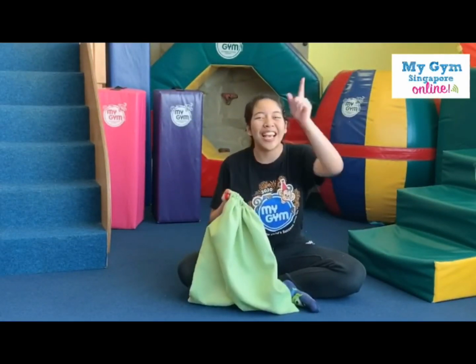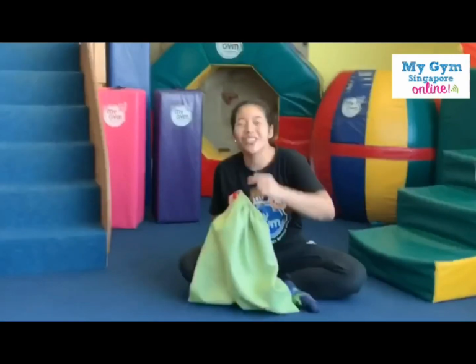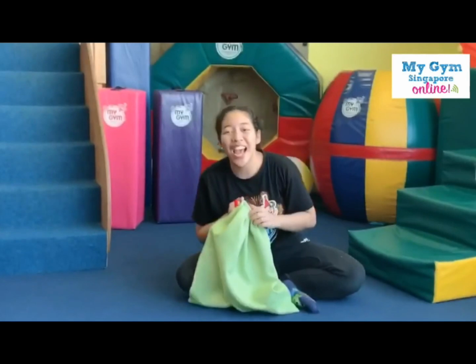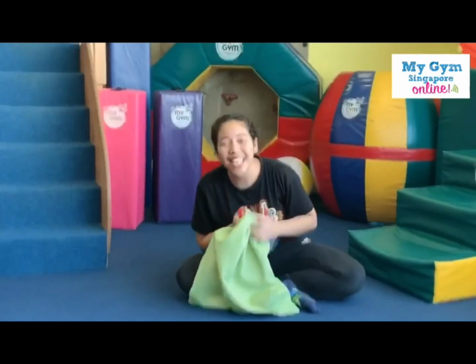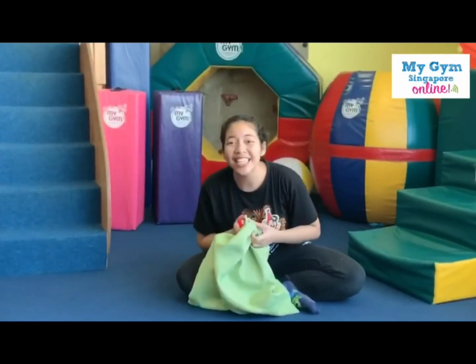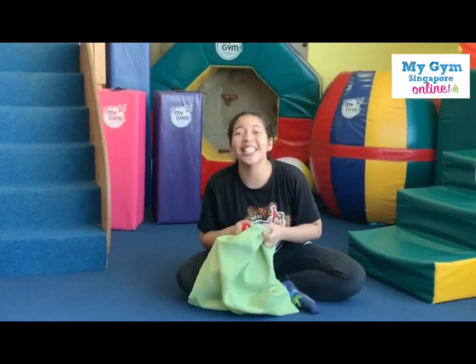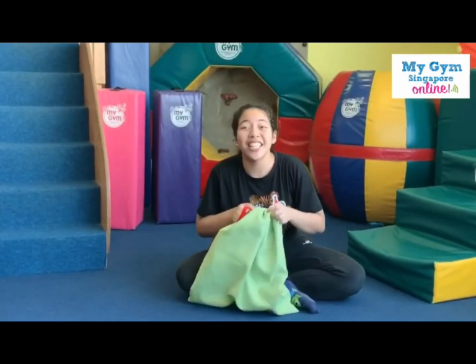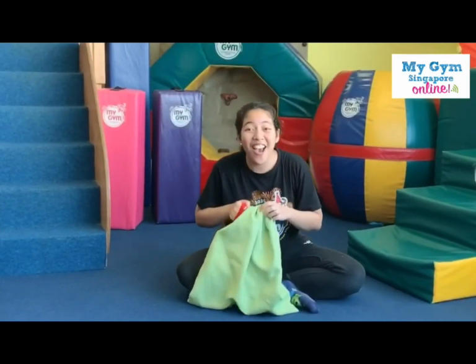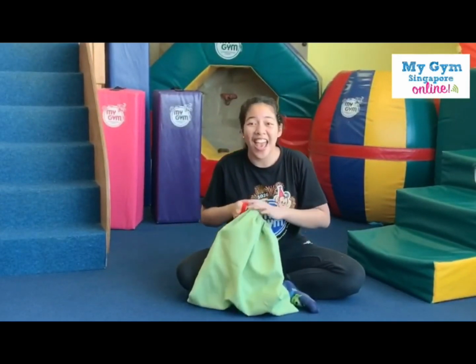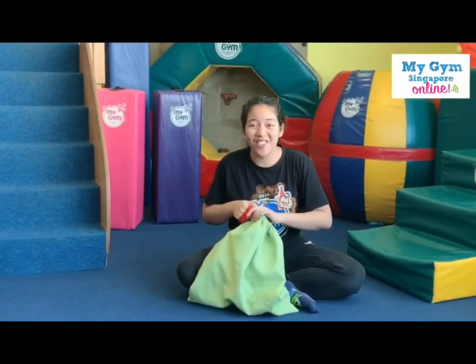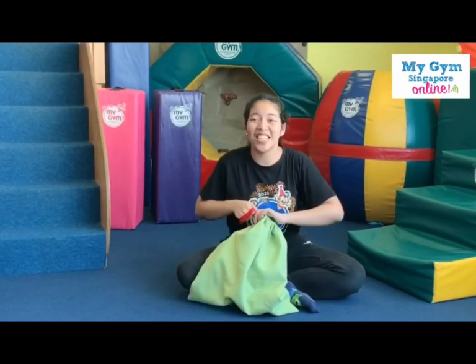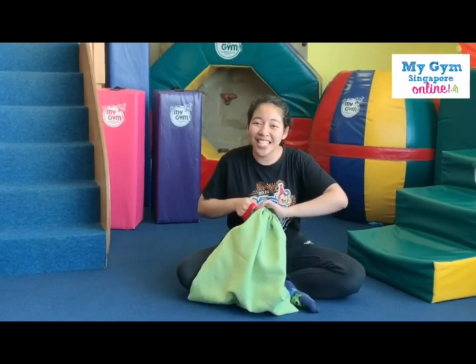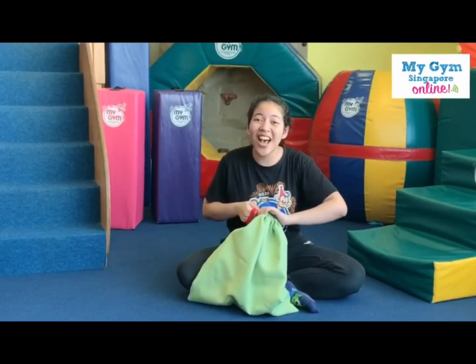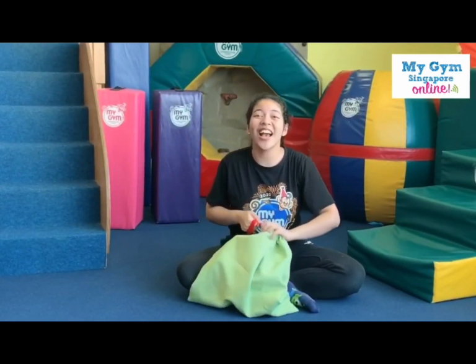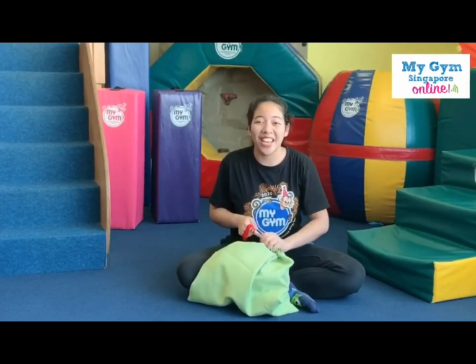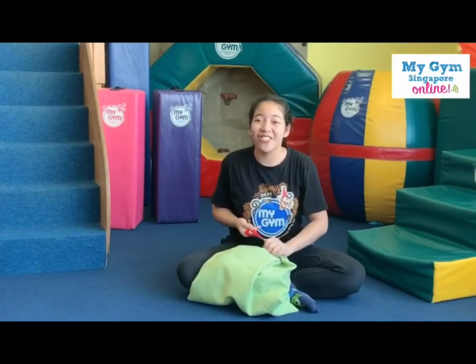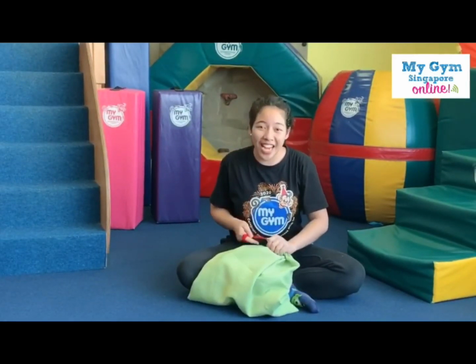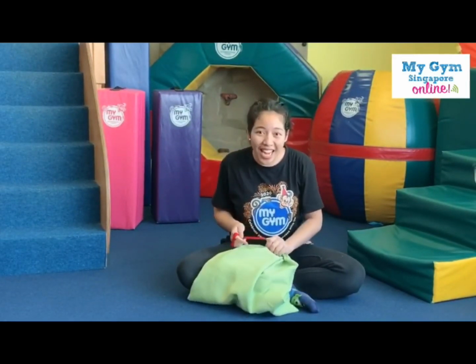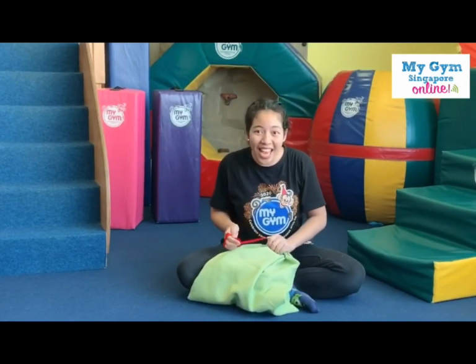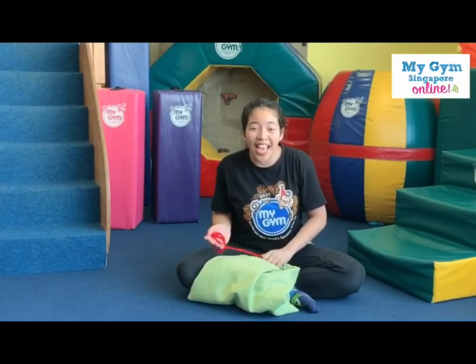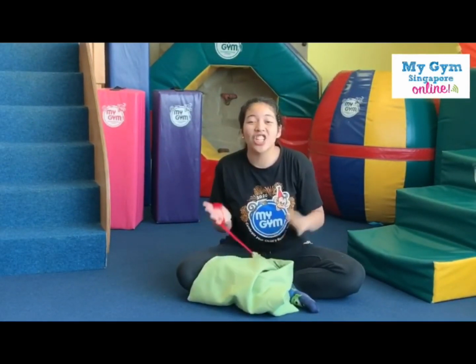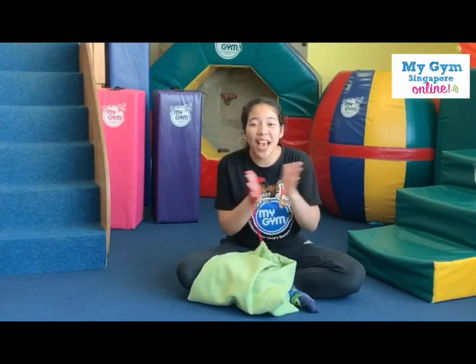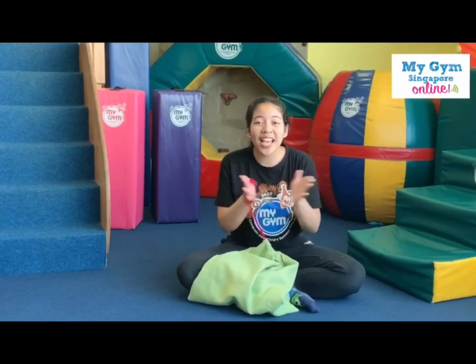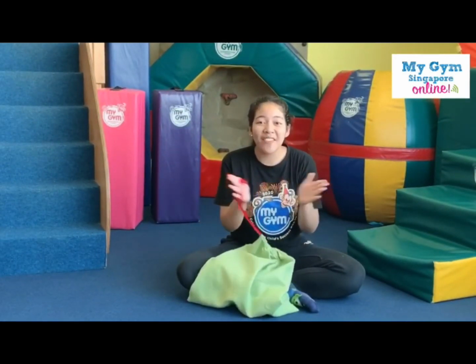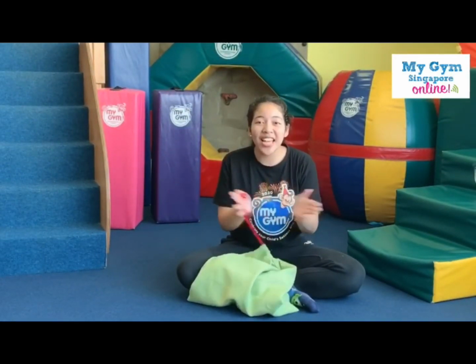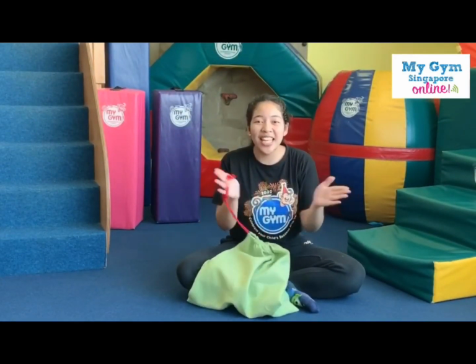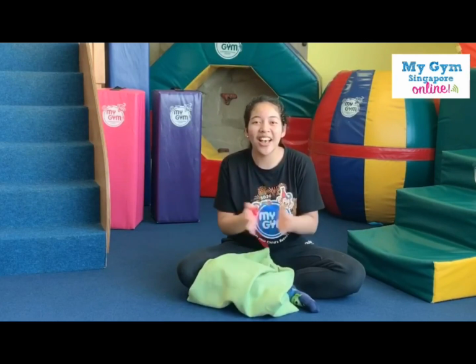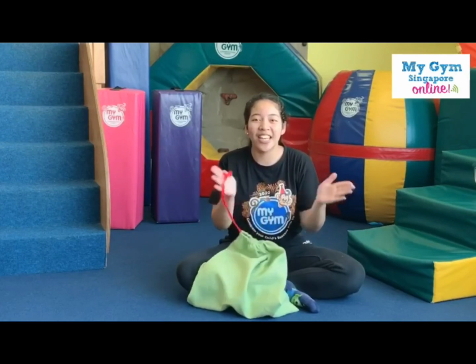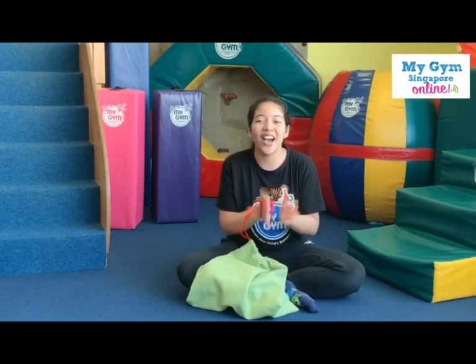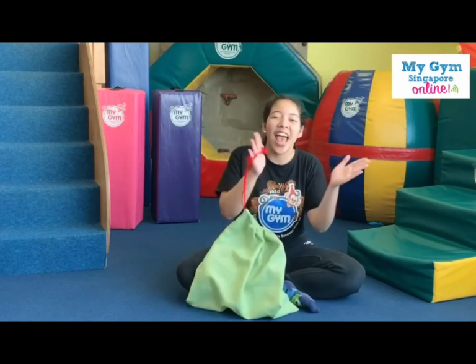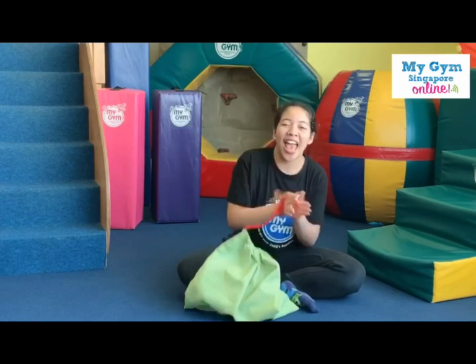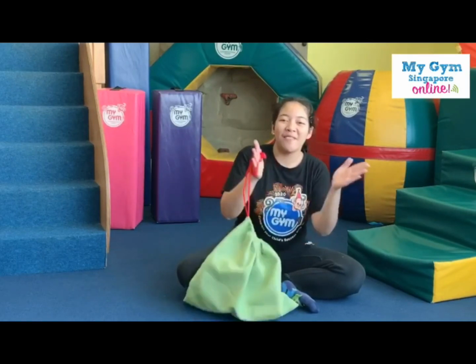That's right, you need to sing your ABC song. Are you ready? Can you show me how you clap your hands? There you go.